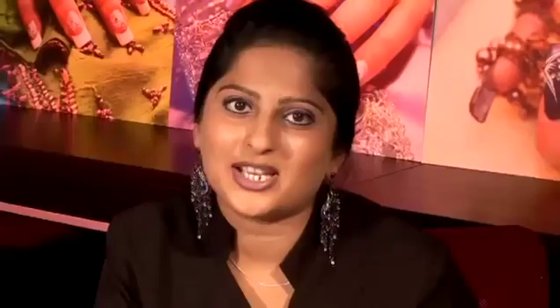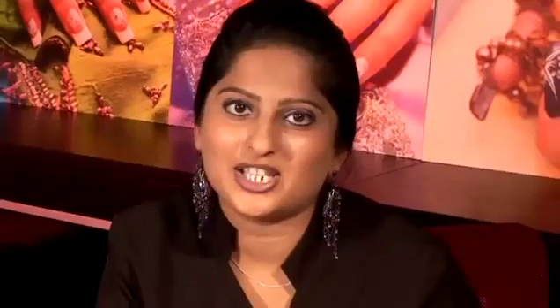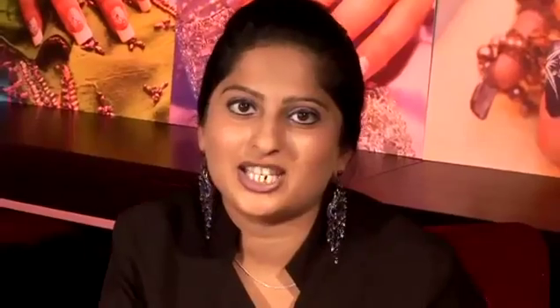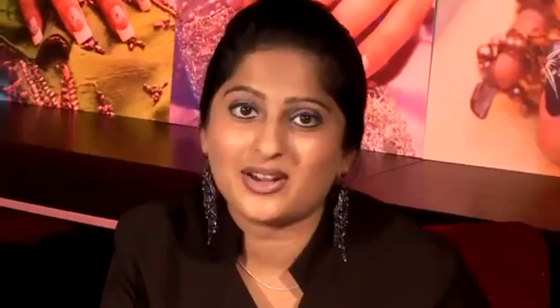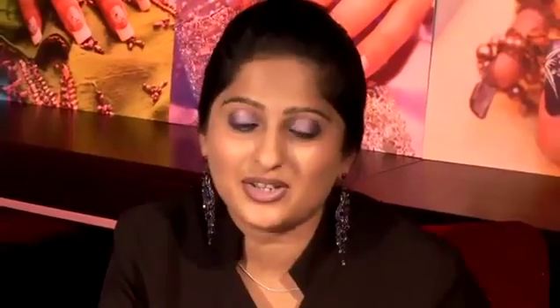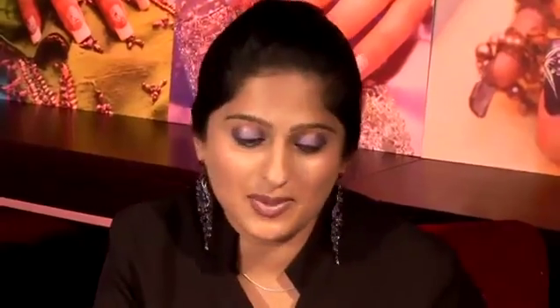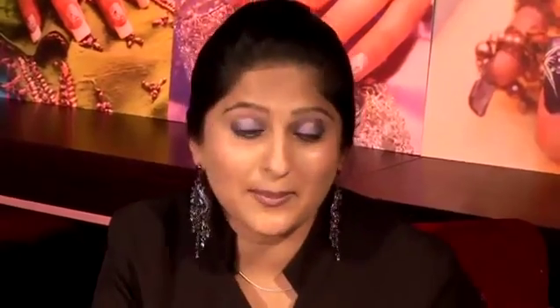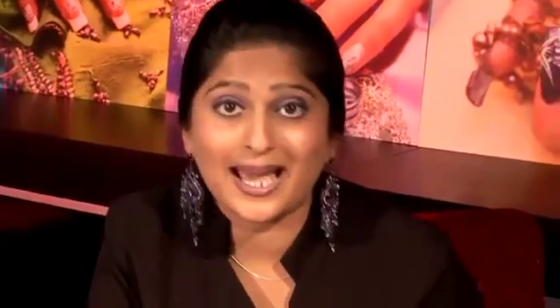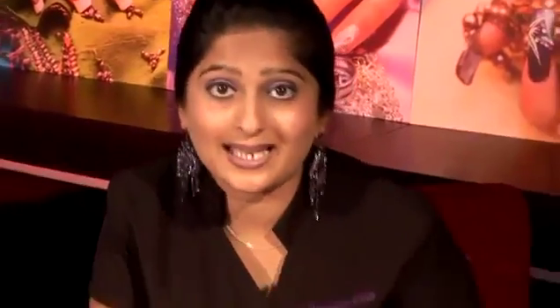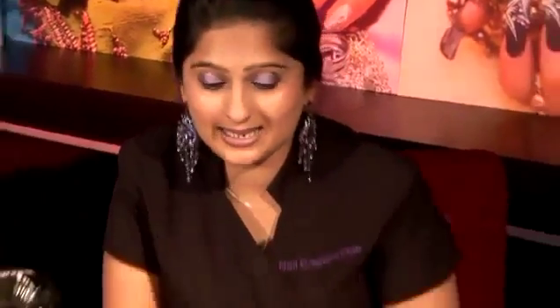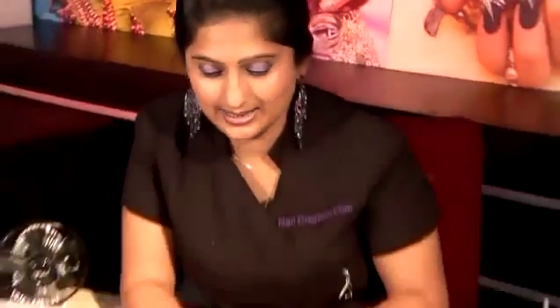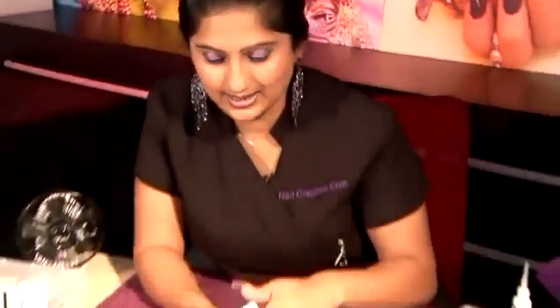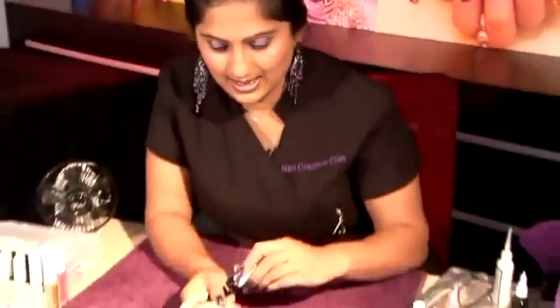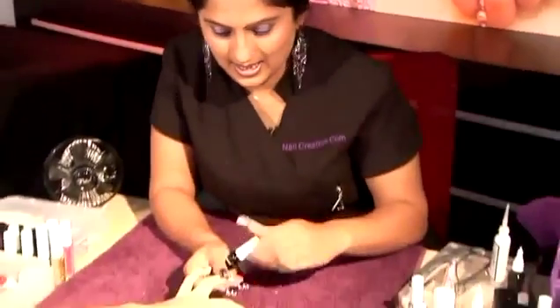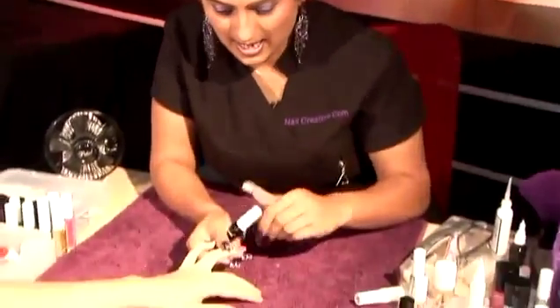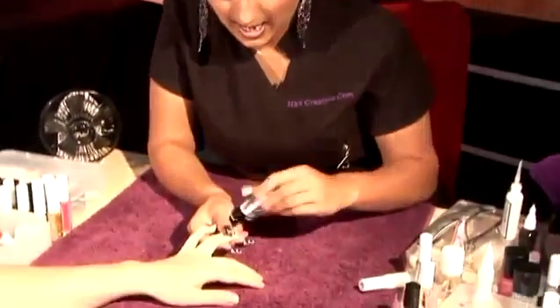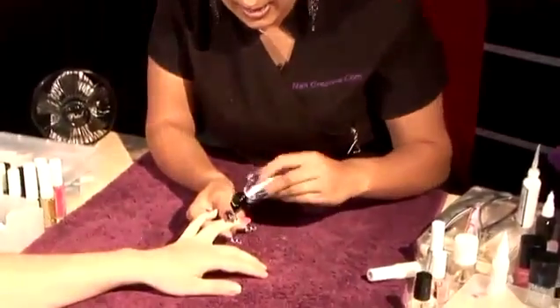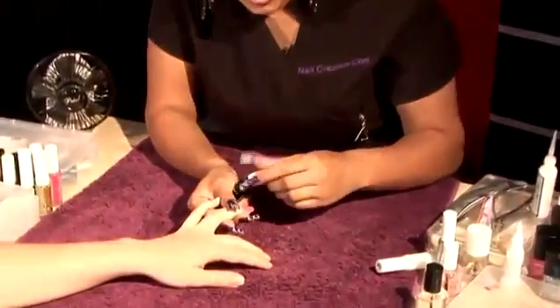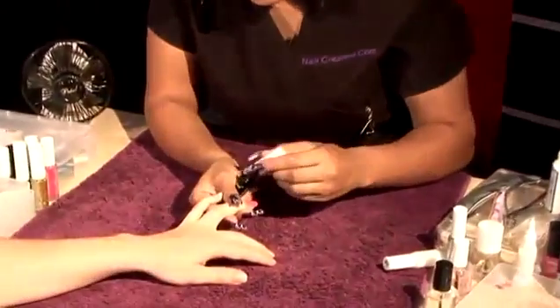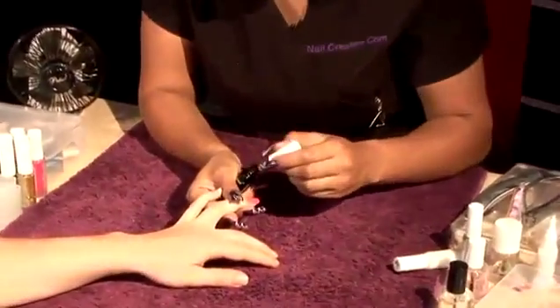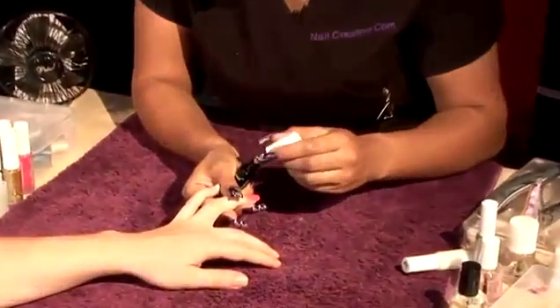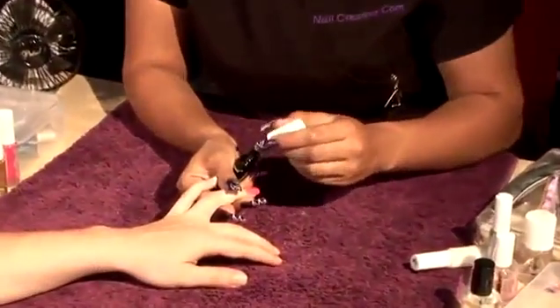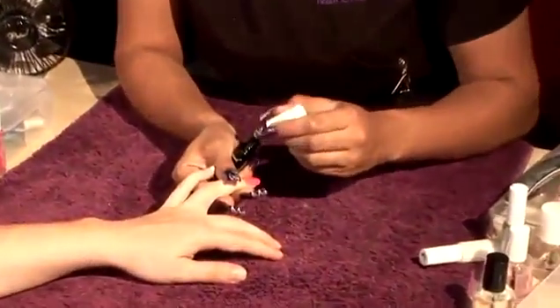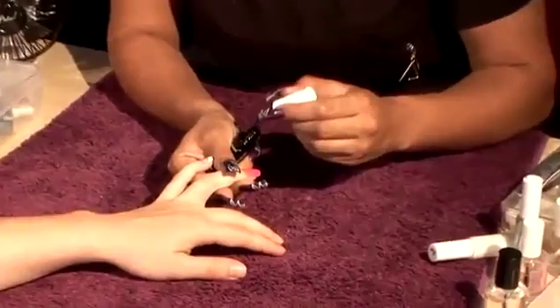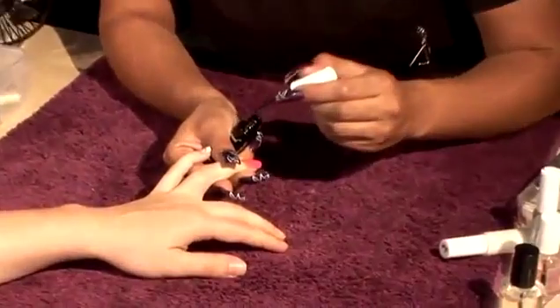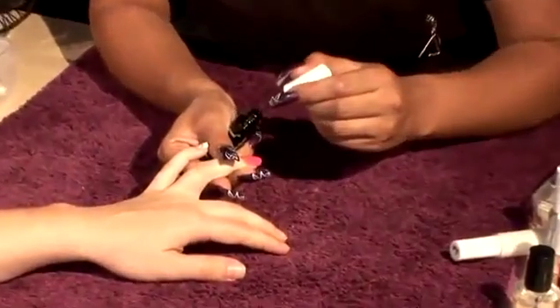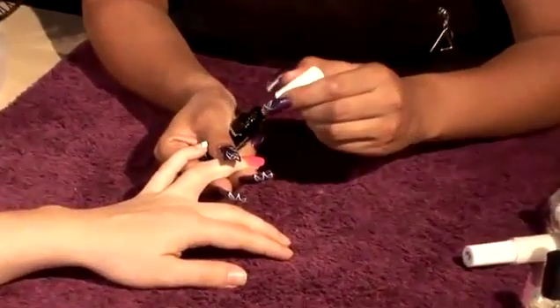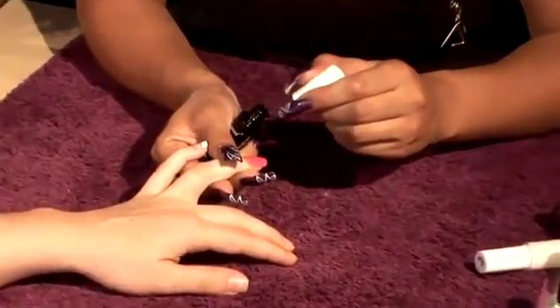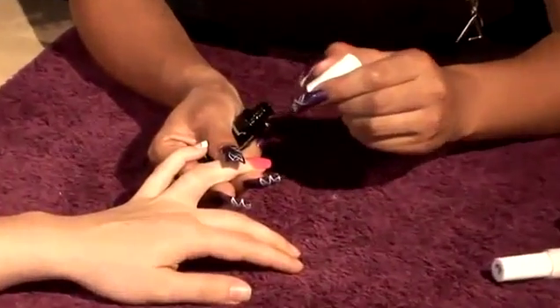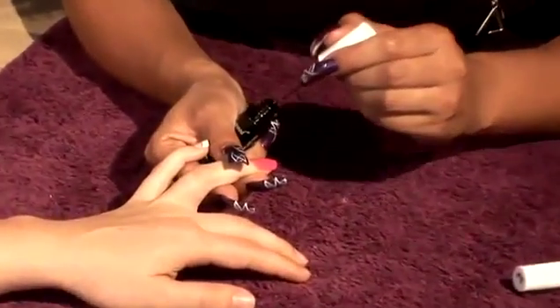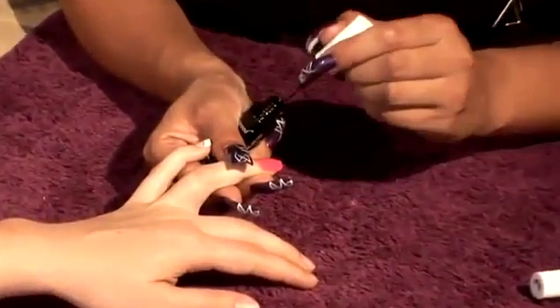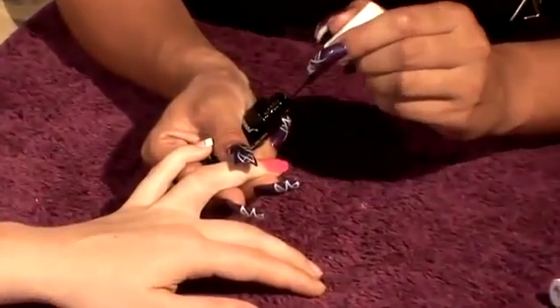I'm actually going to now use my black to do the design. I'm going to work with a point in the centre.